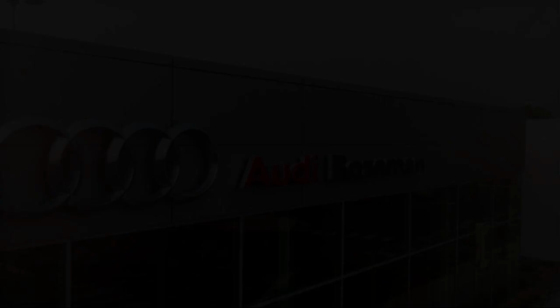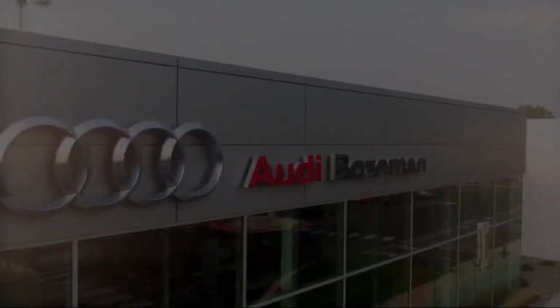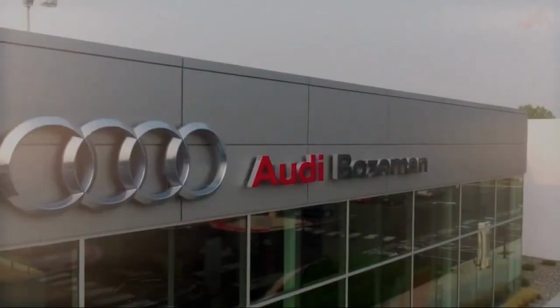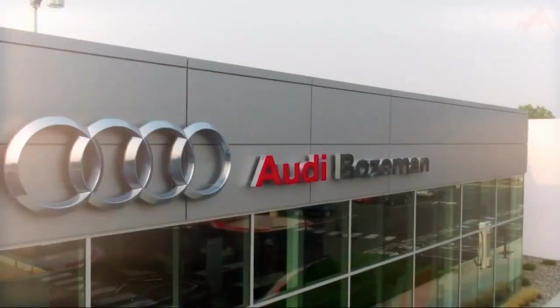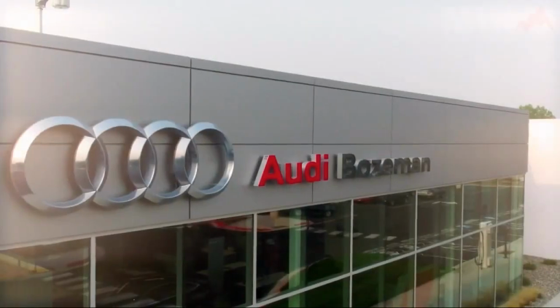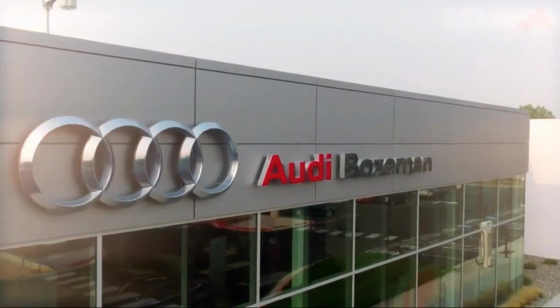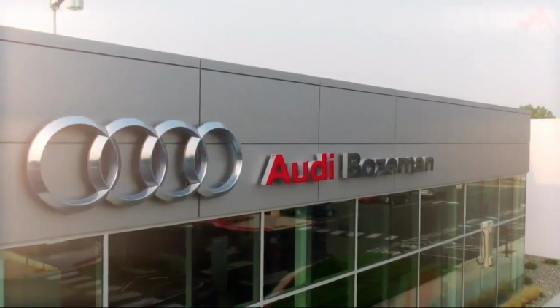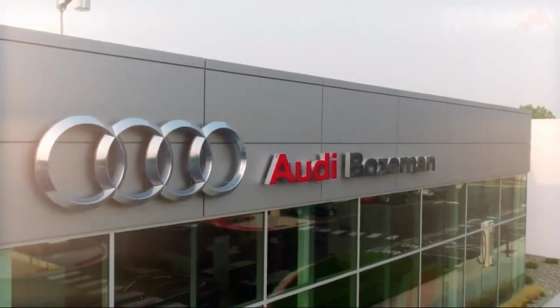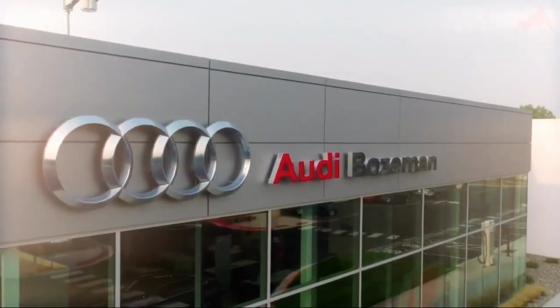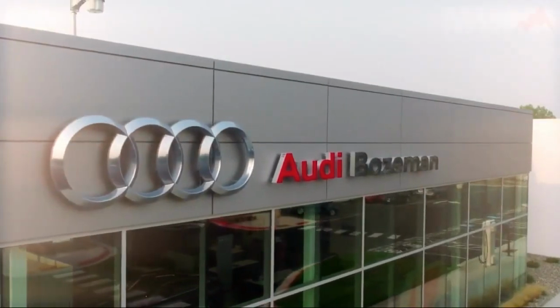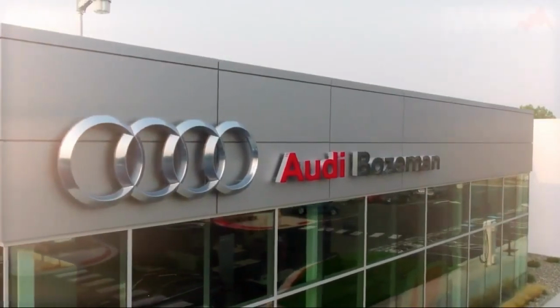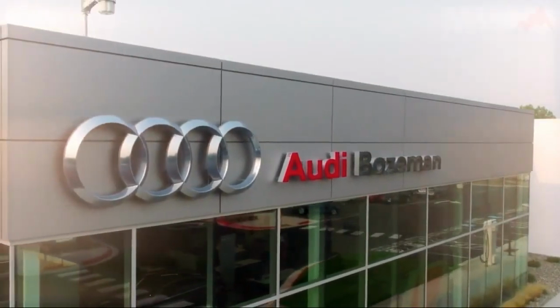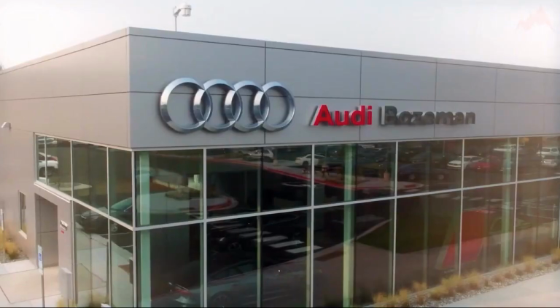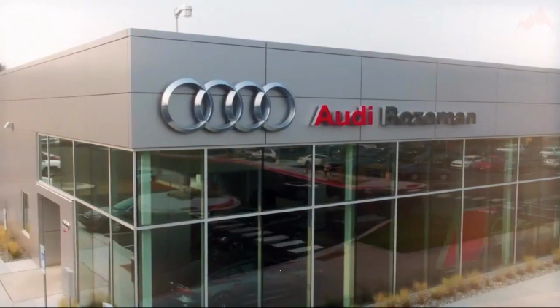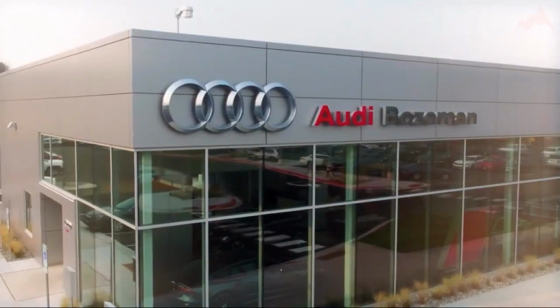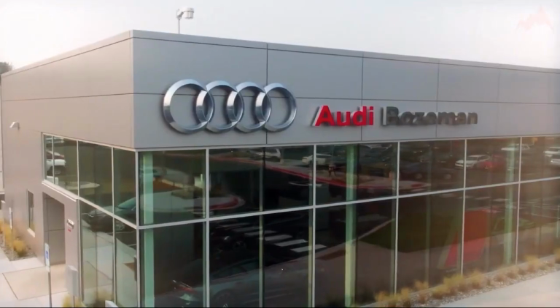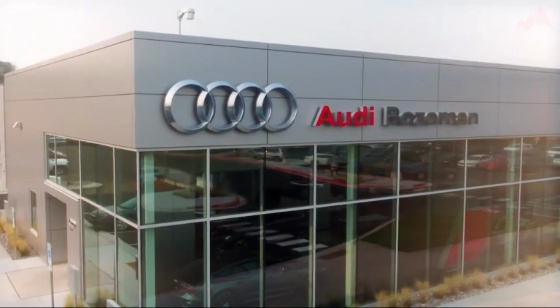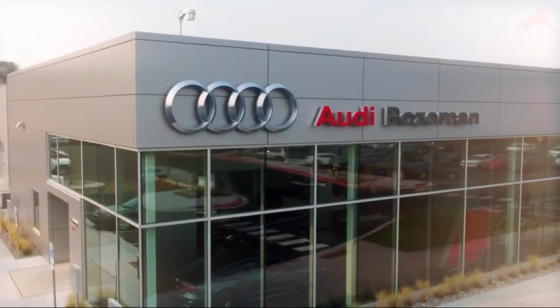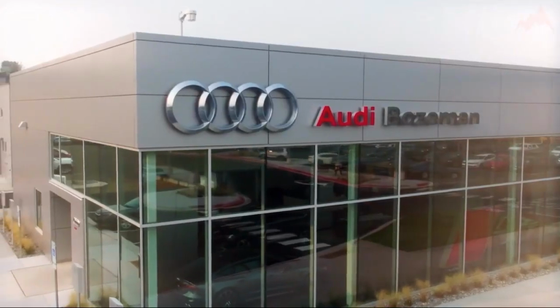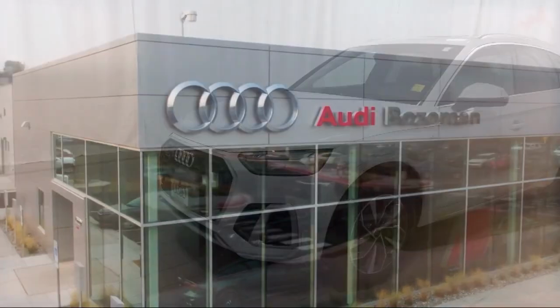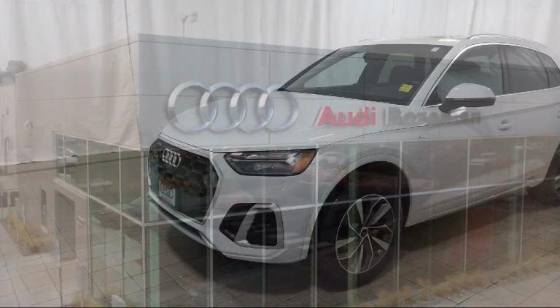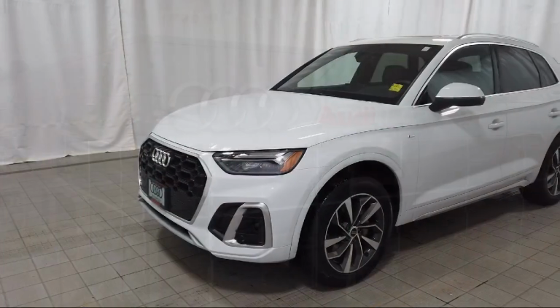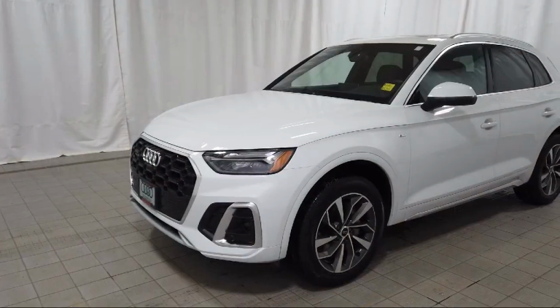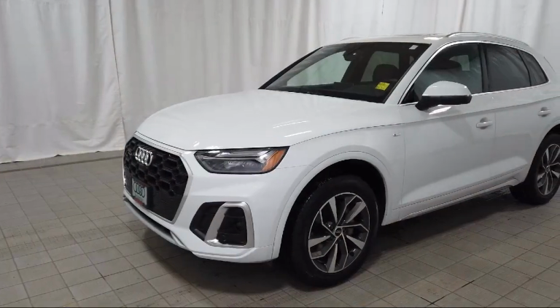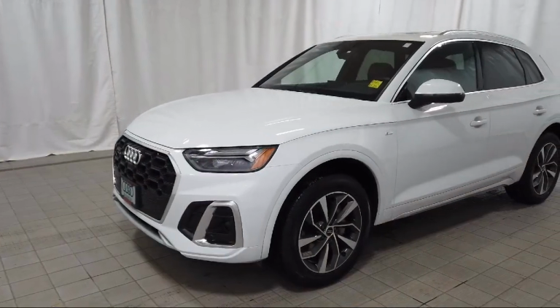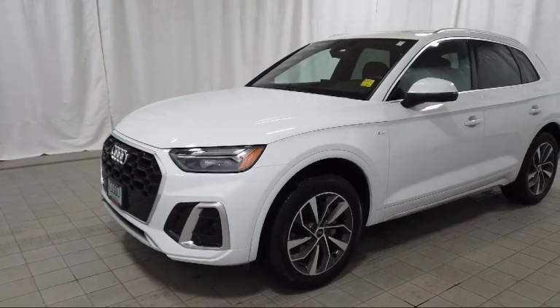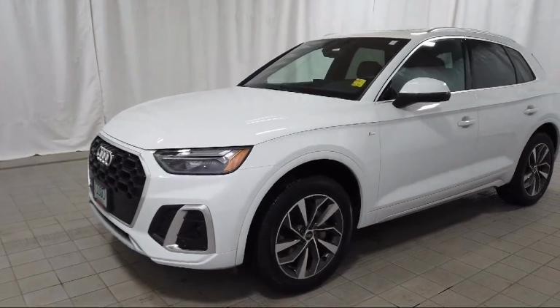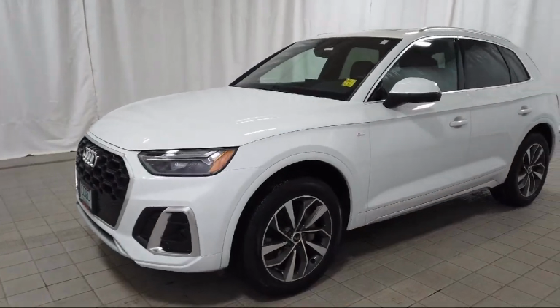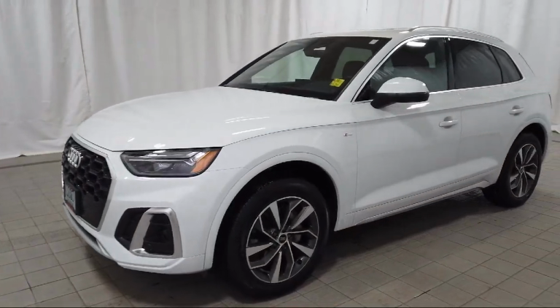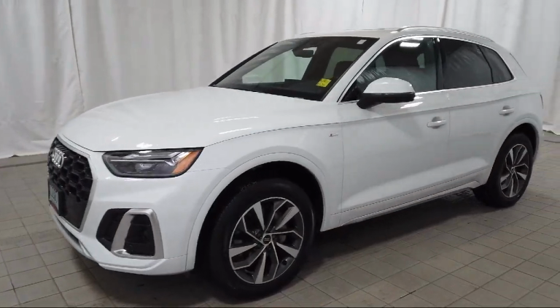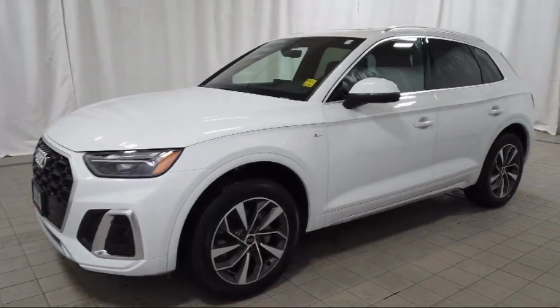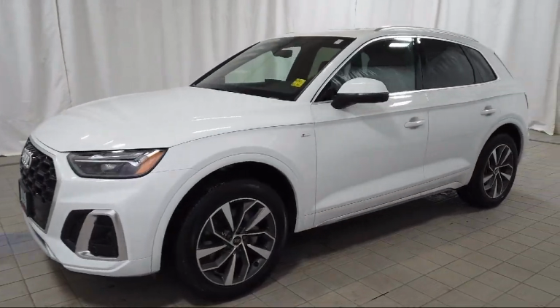Welcome to Audi Bozeman and here's a look at another one of our great vehicles for sale.